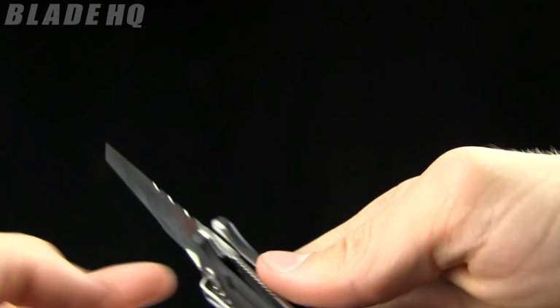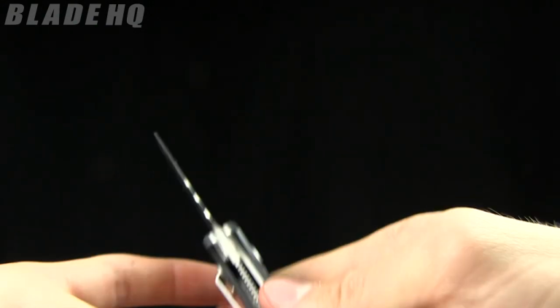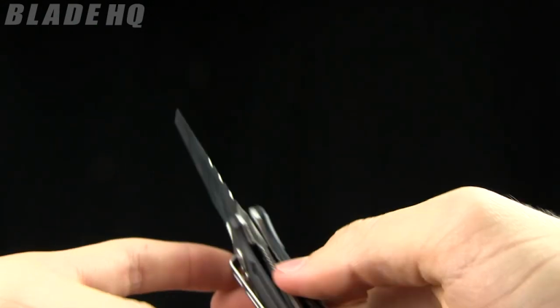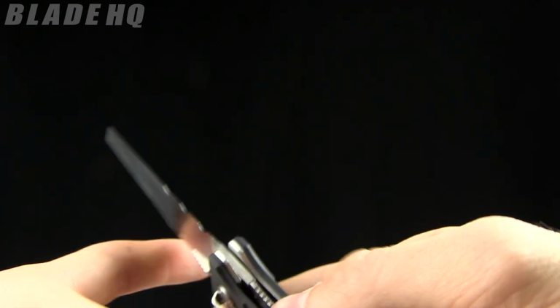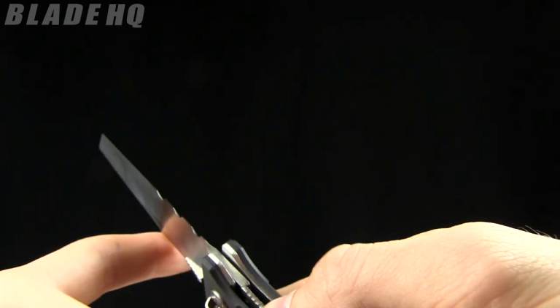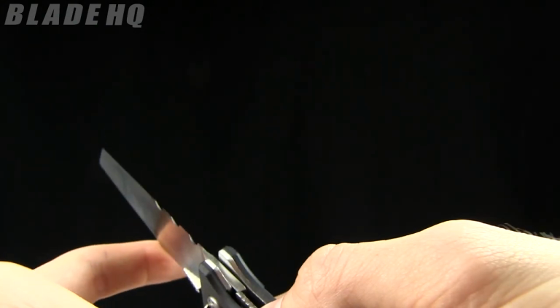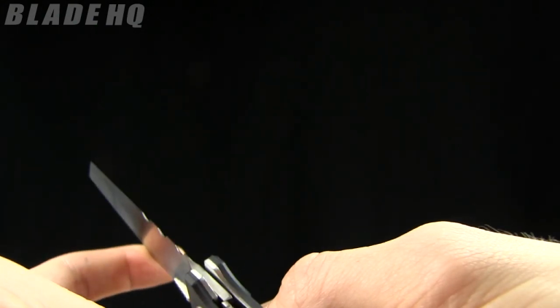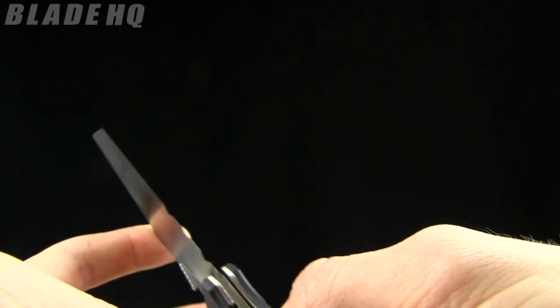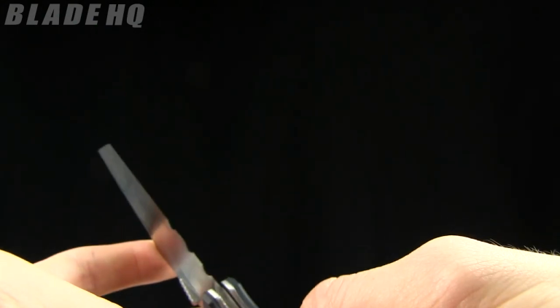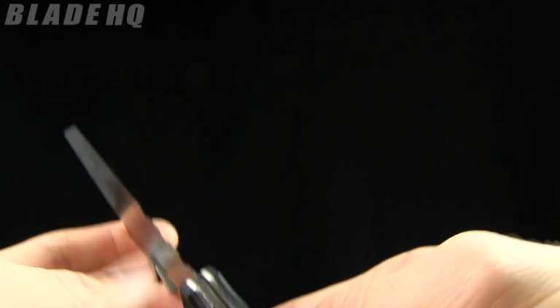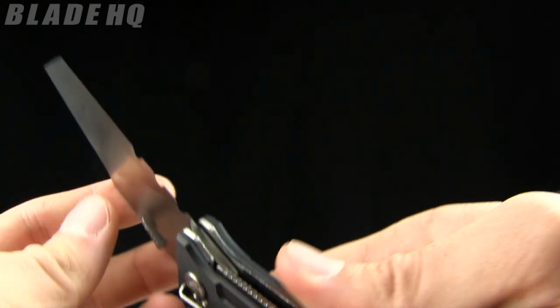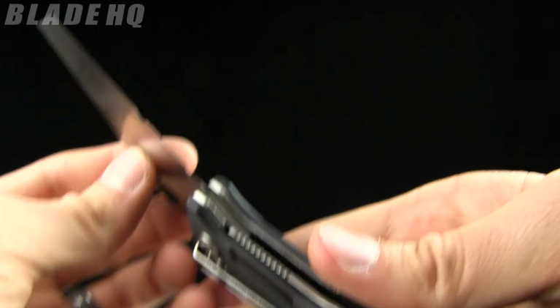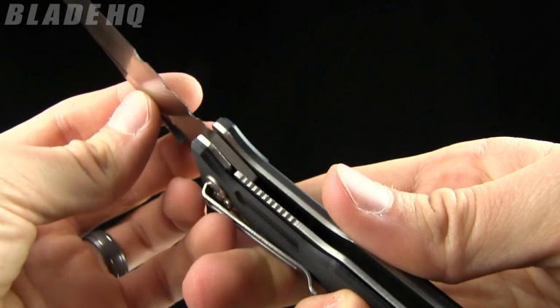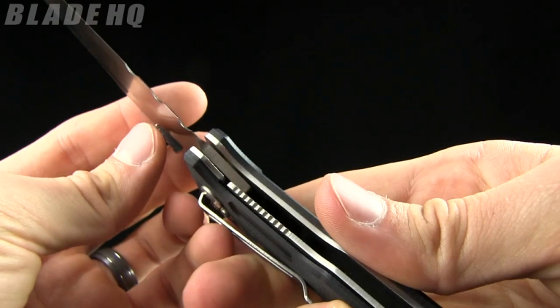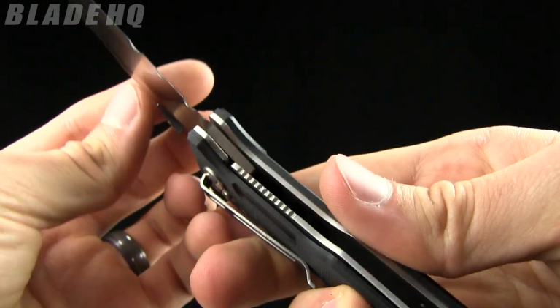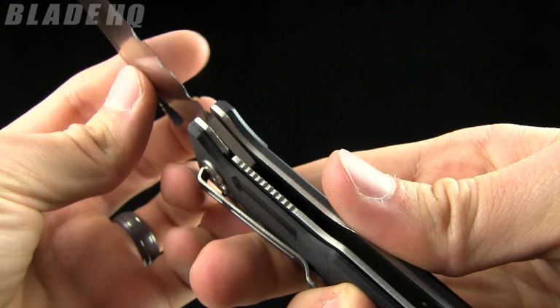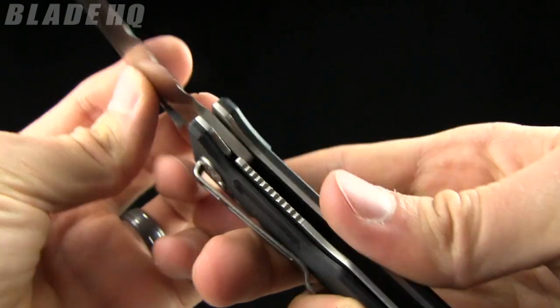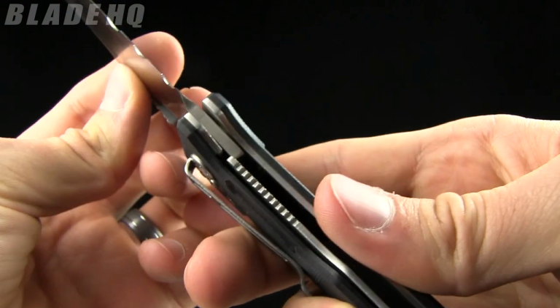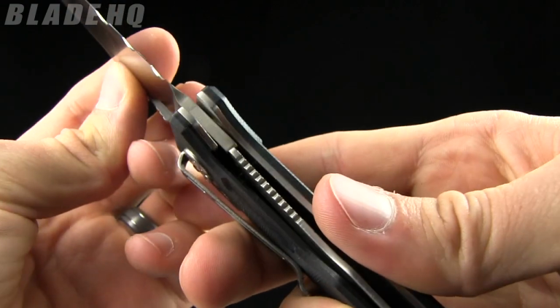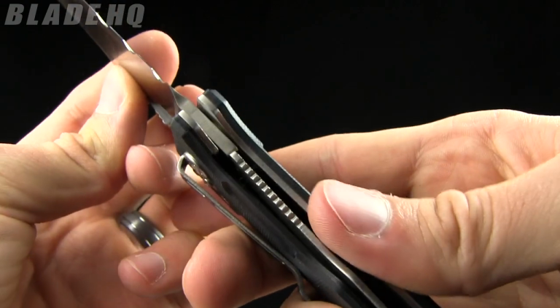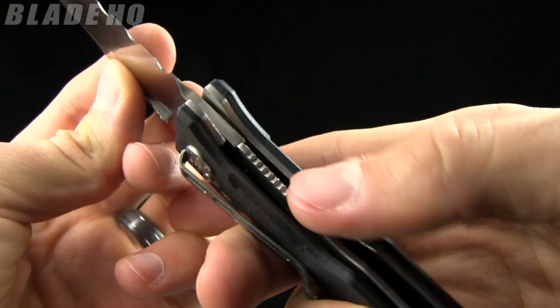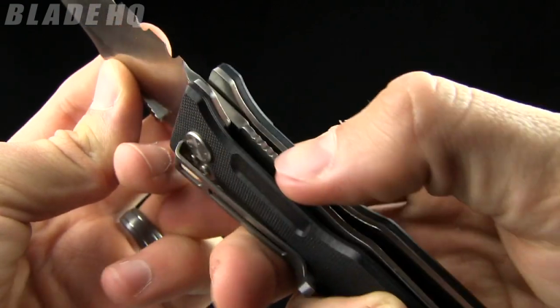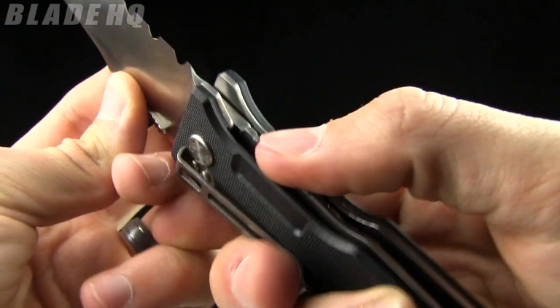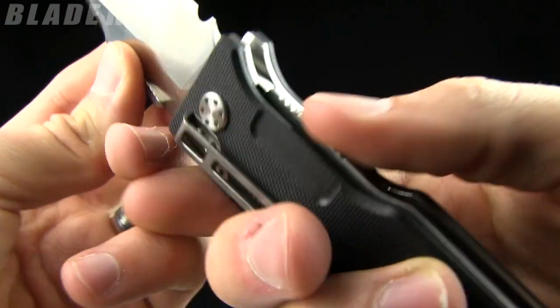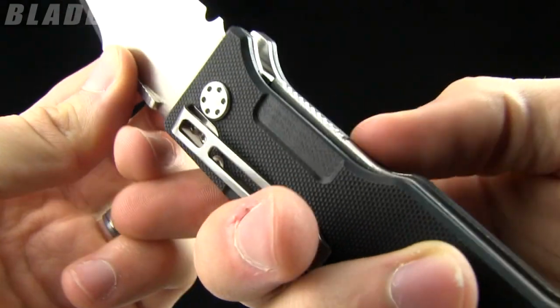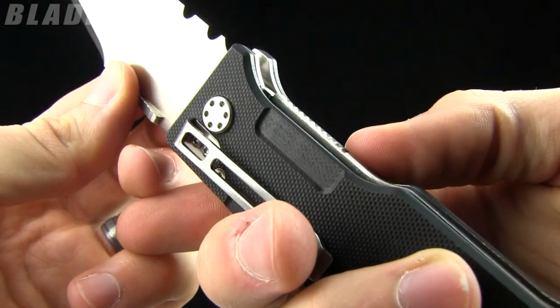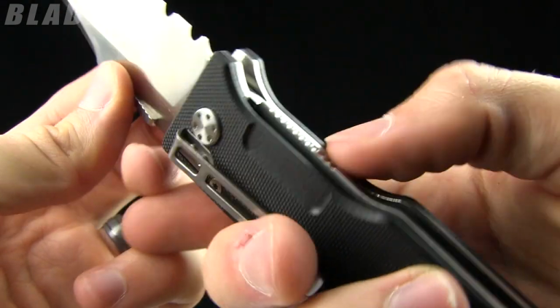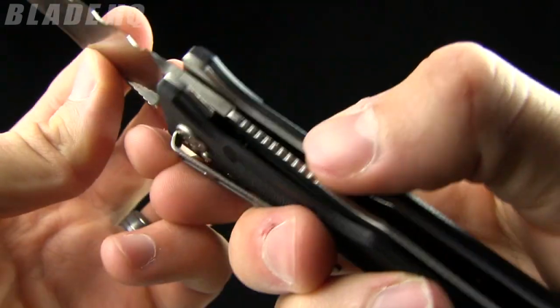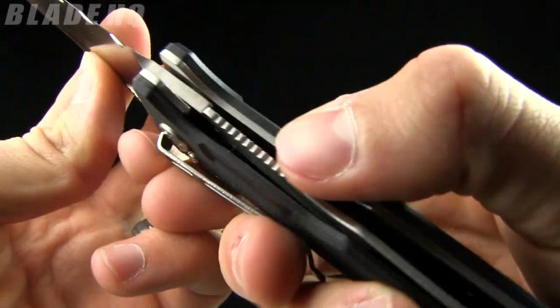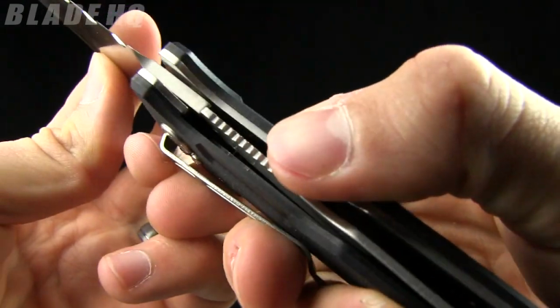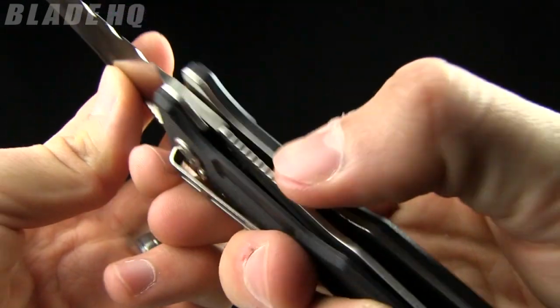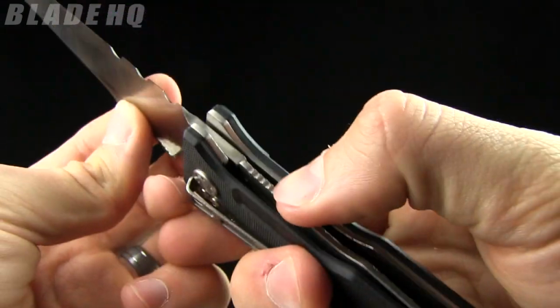It's got stainless steel liners and it is a liner lock — let me show you a close up of that.